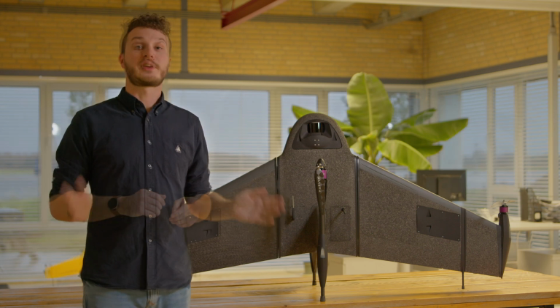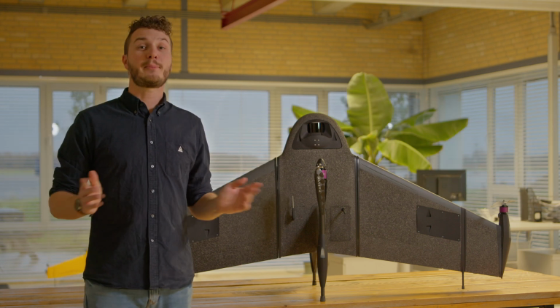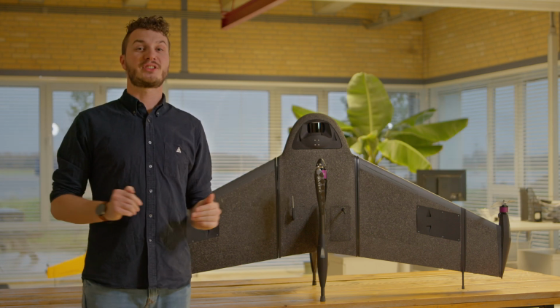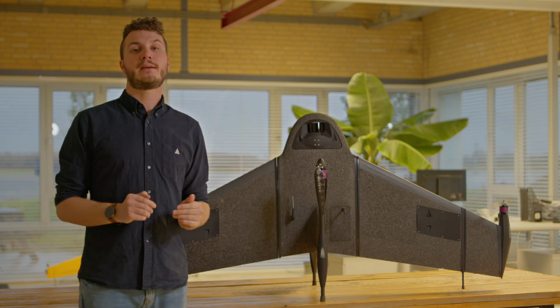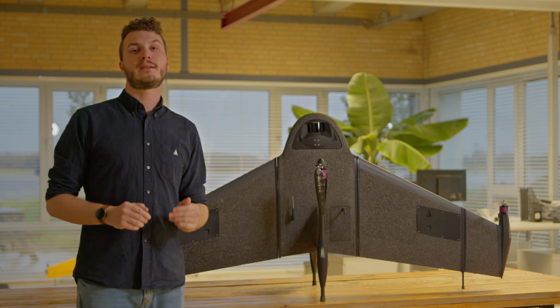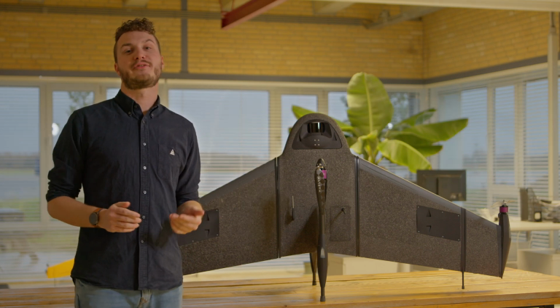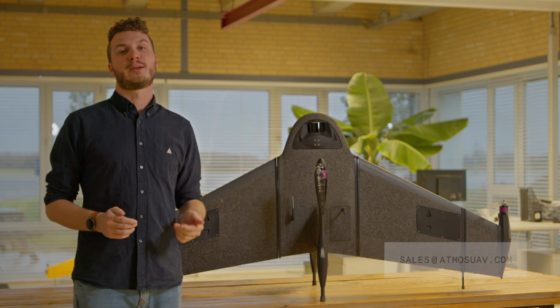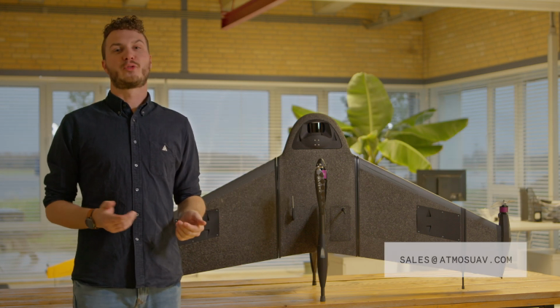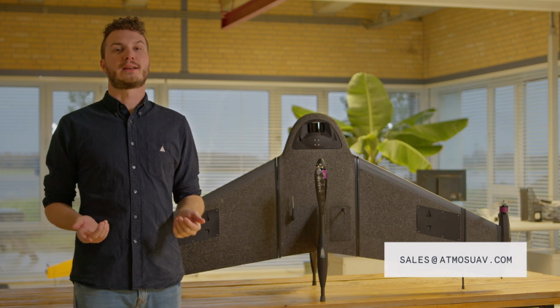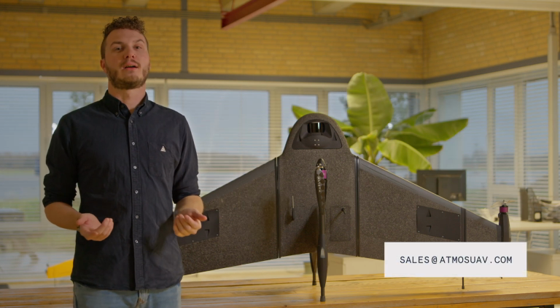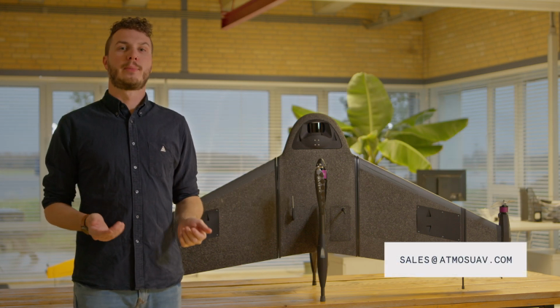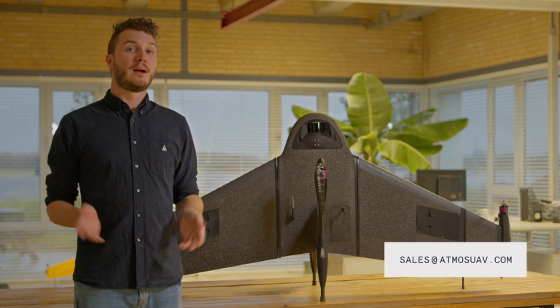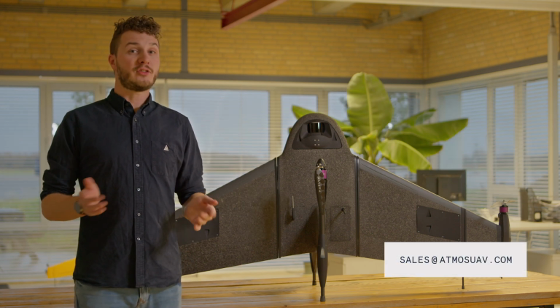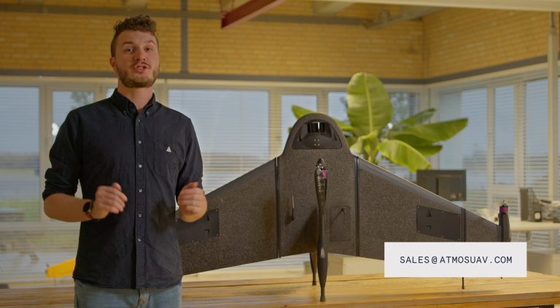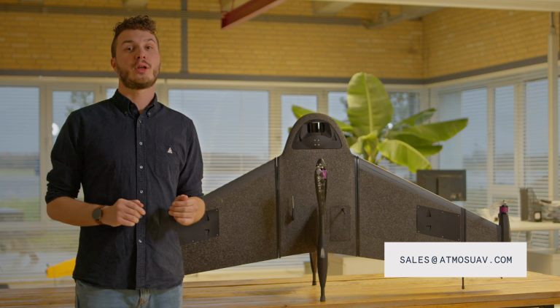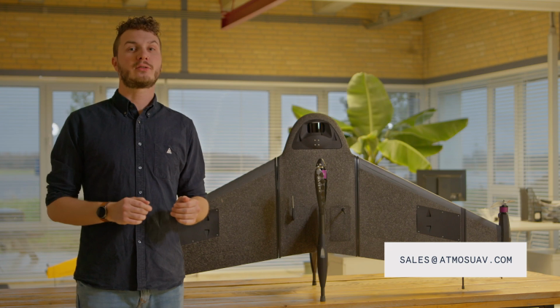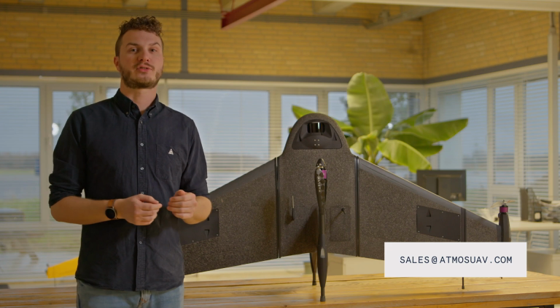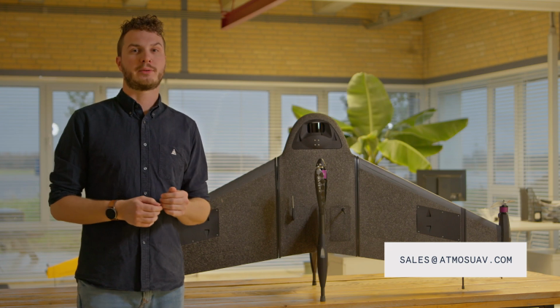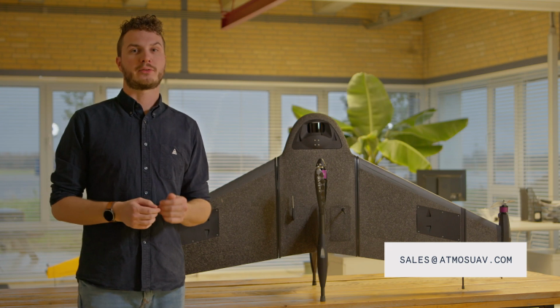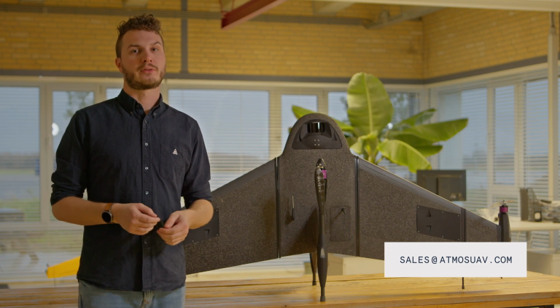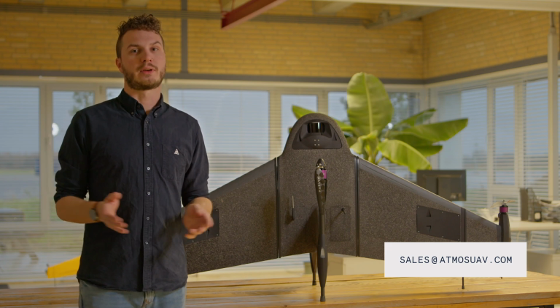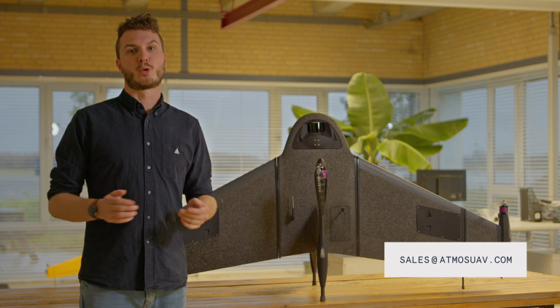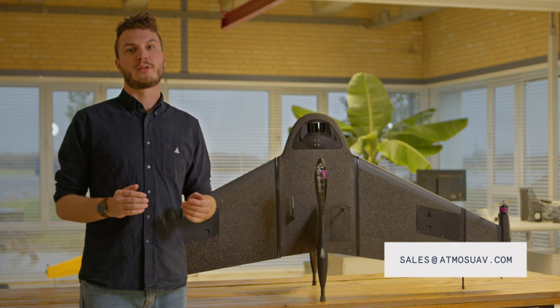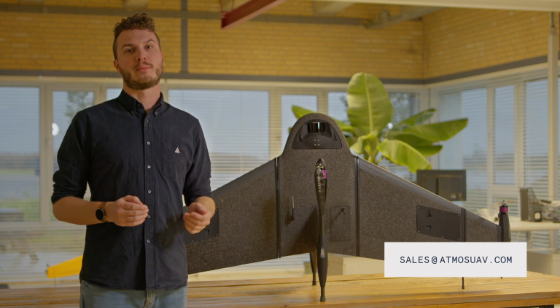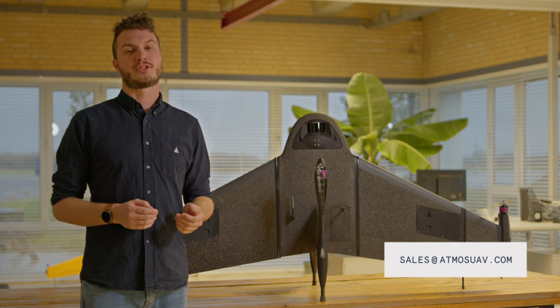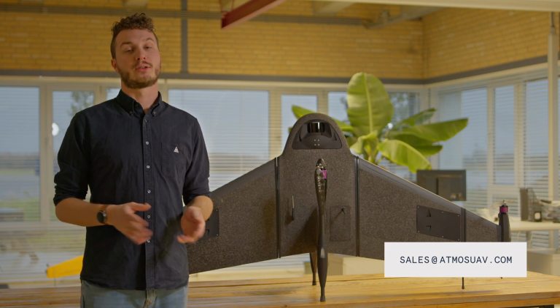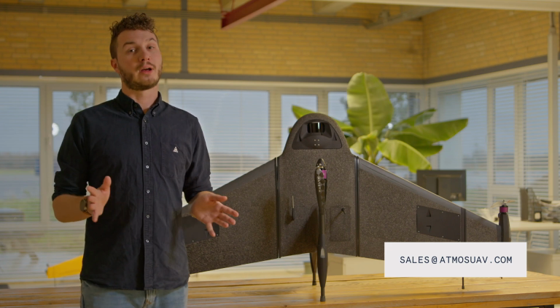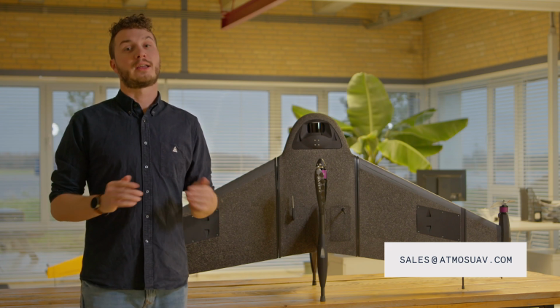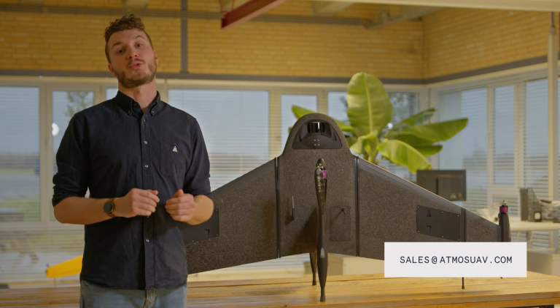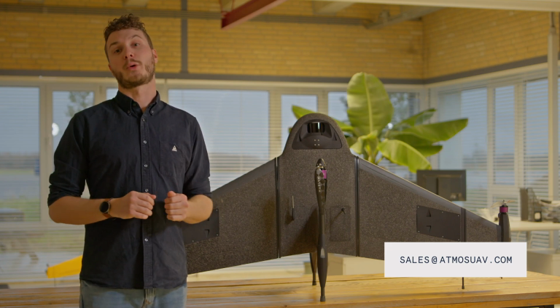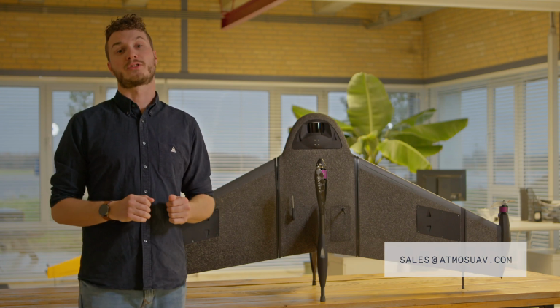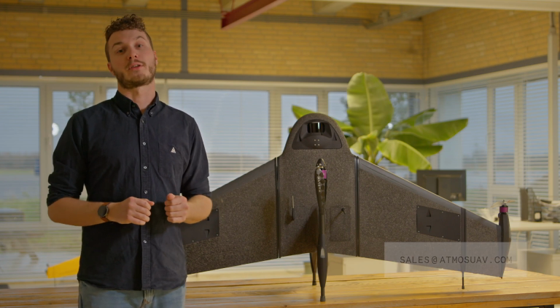The Atlas LiDAR is available right now. Contact your local distributor to get more information and get your order started.